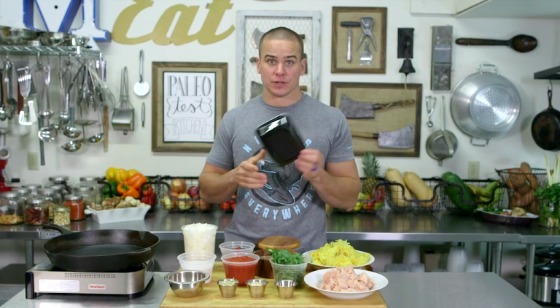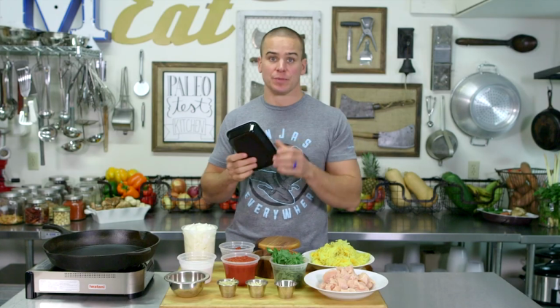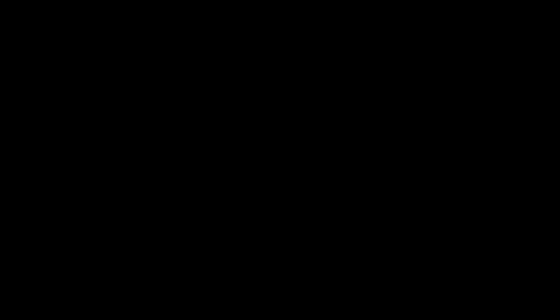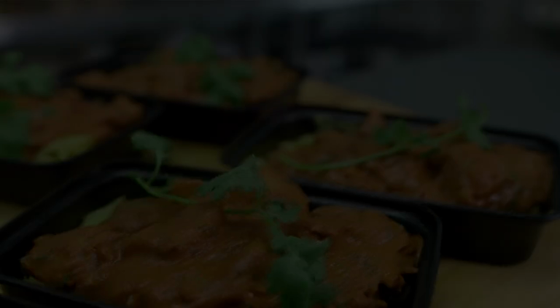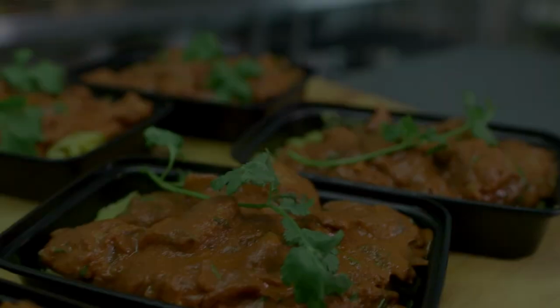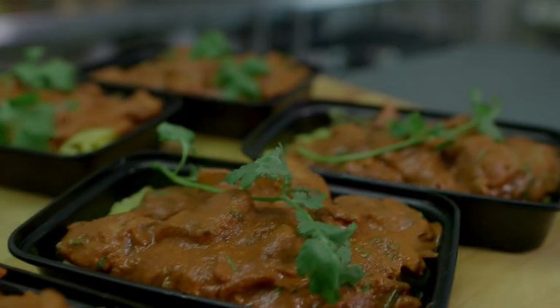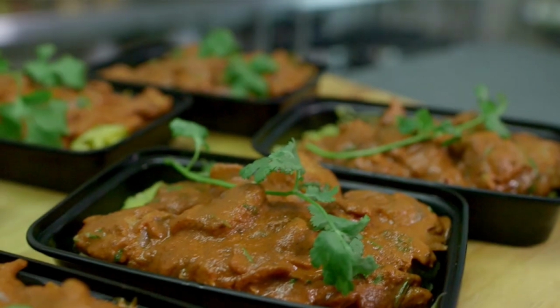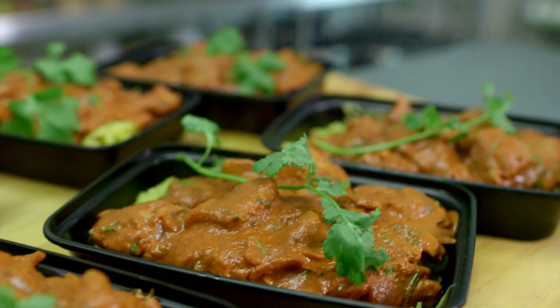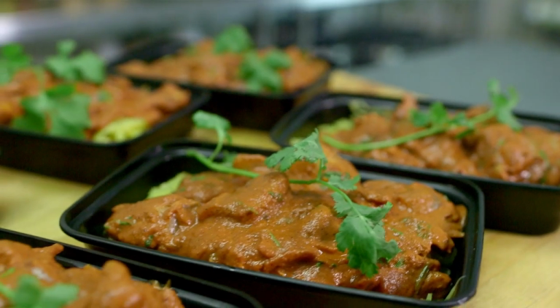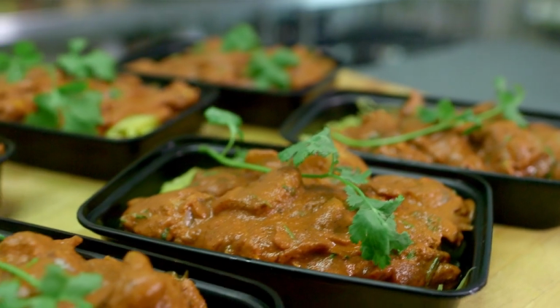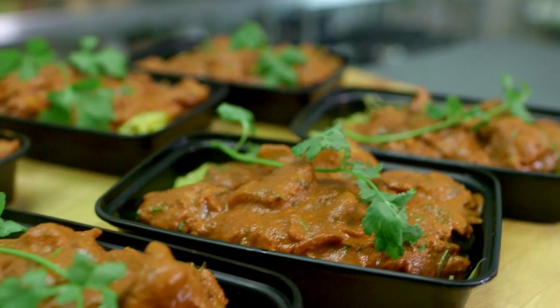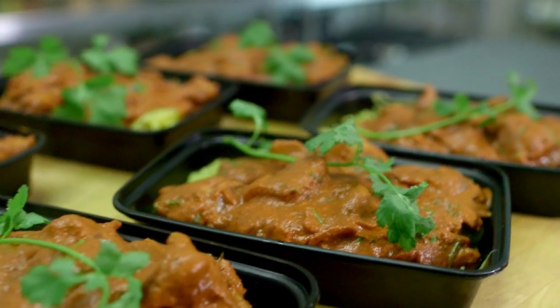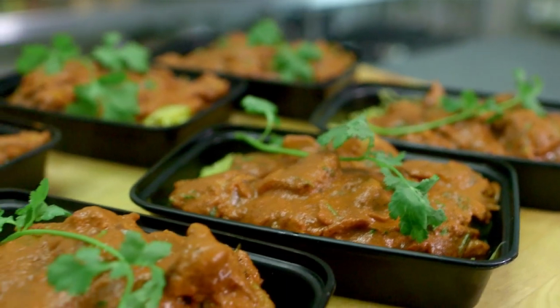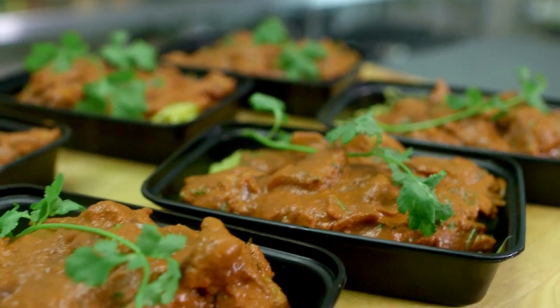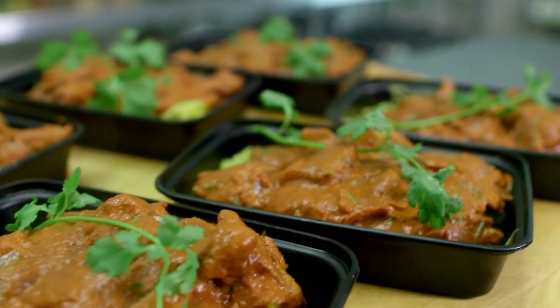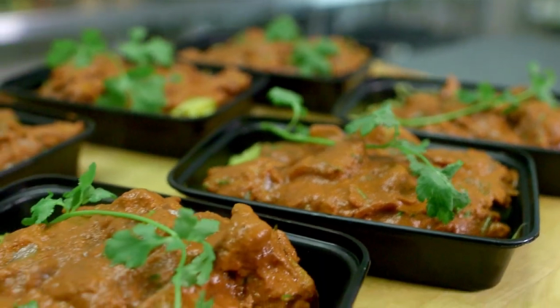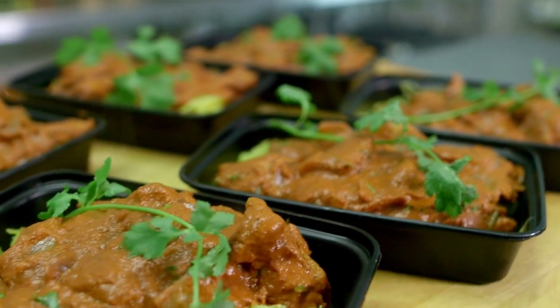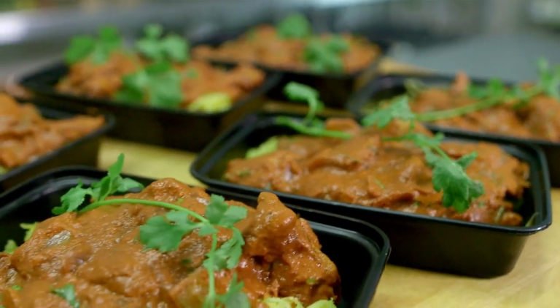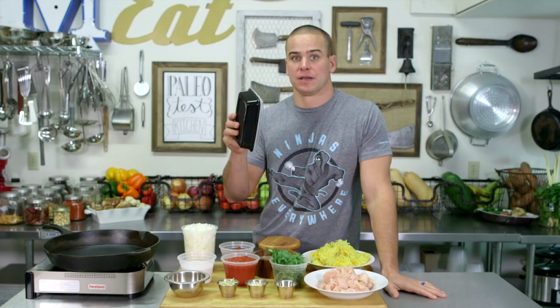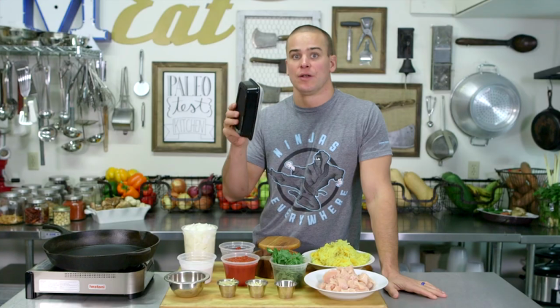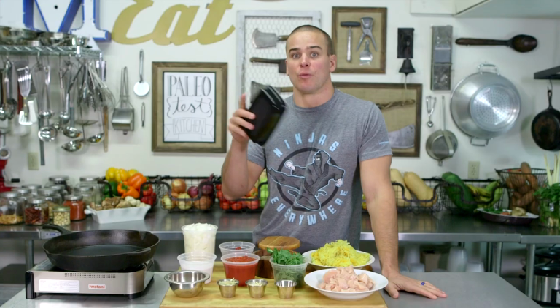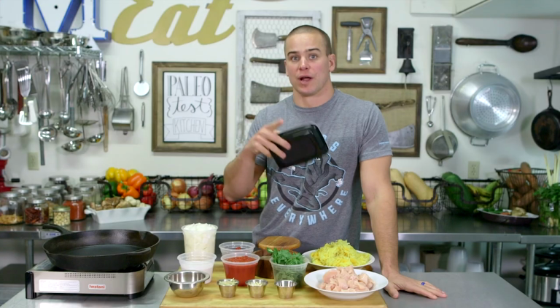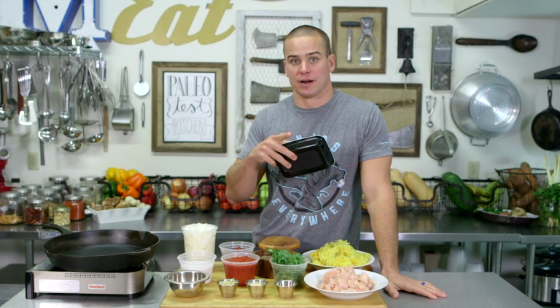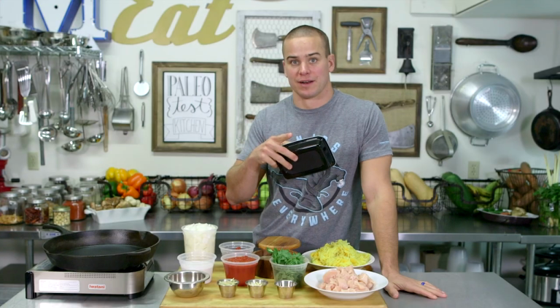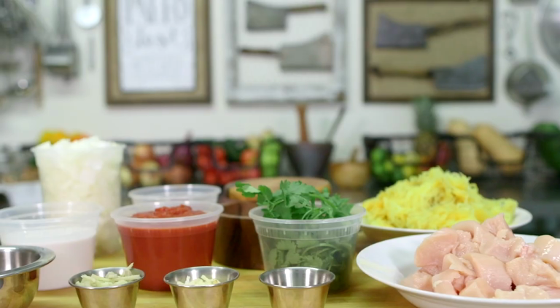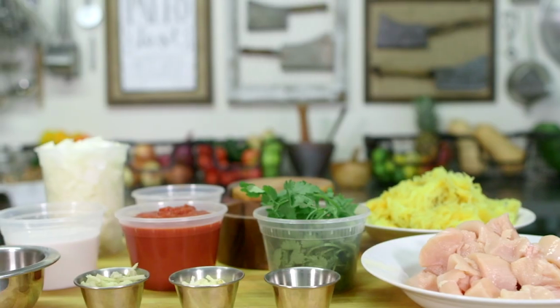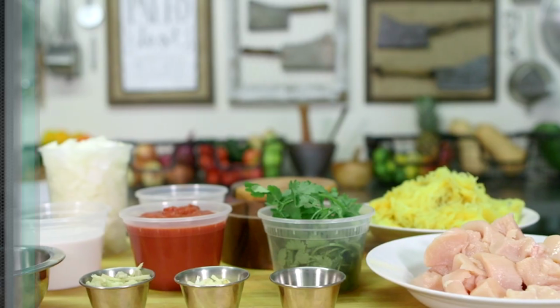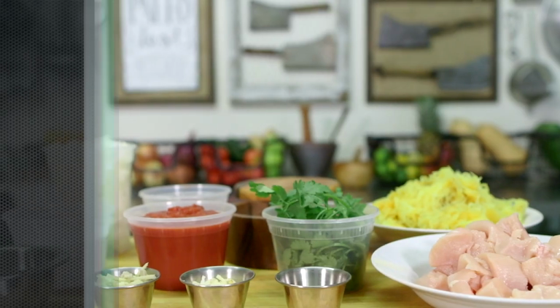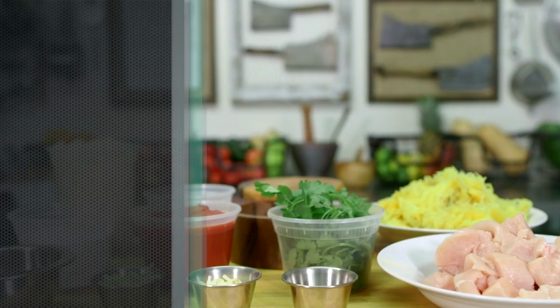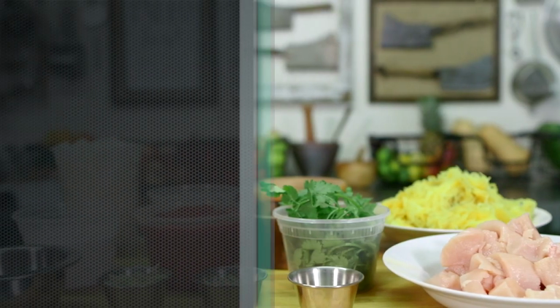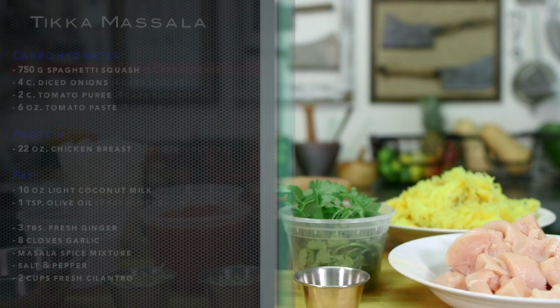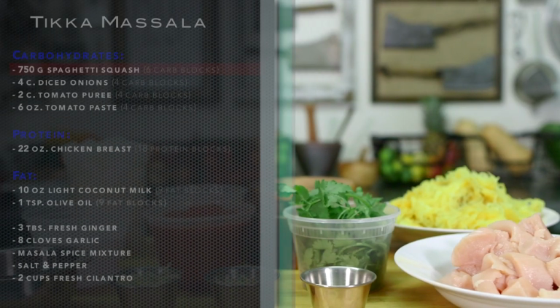So make sure to stick around because my chicken tikka masala is a no brainer. Go ahead and gather these ingredients.